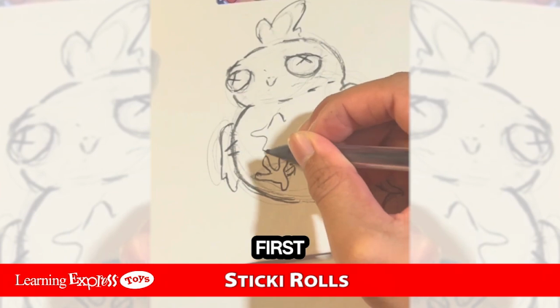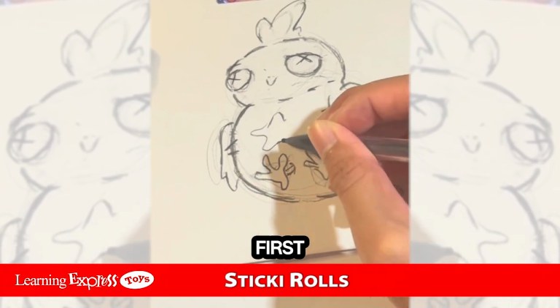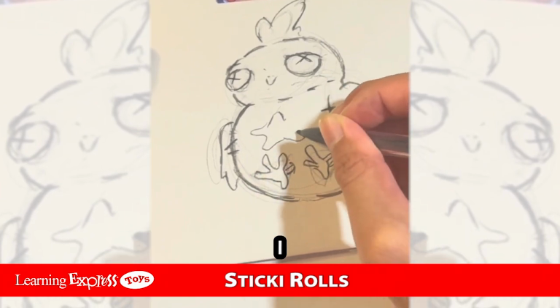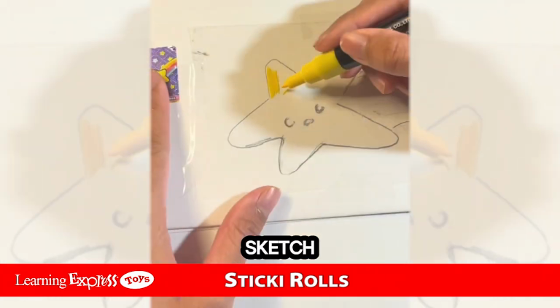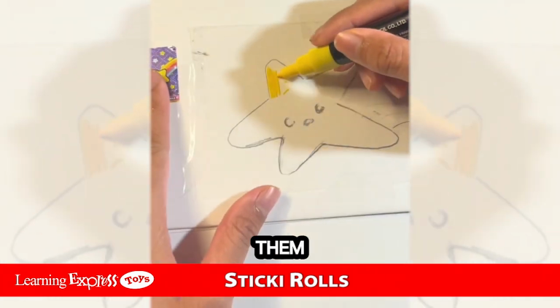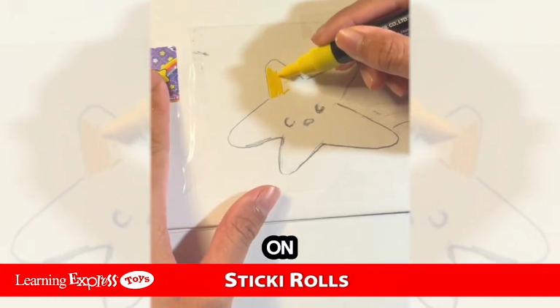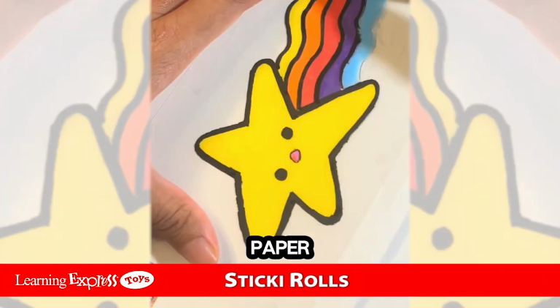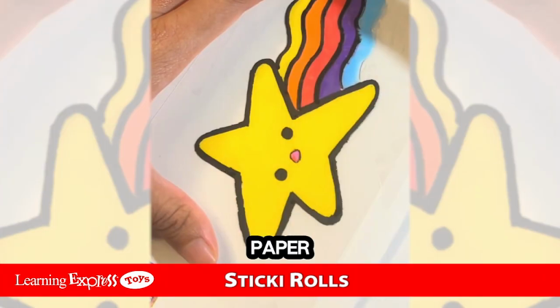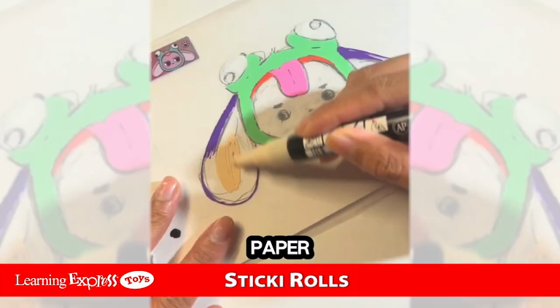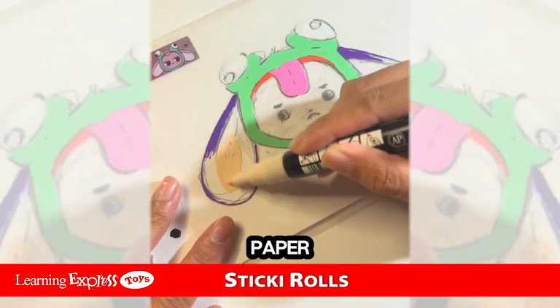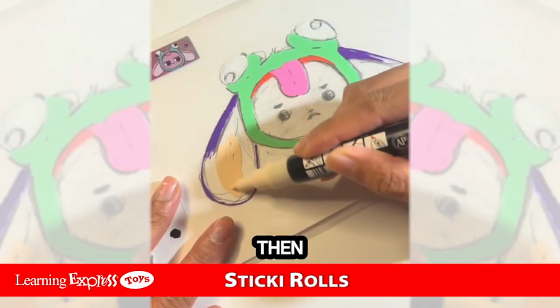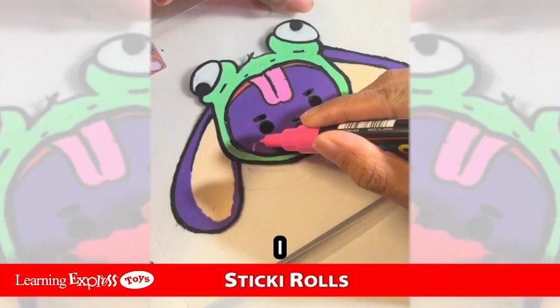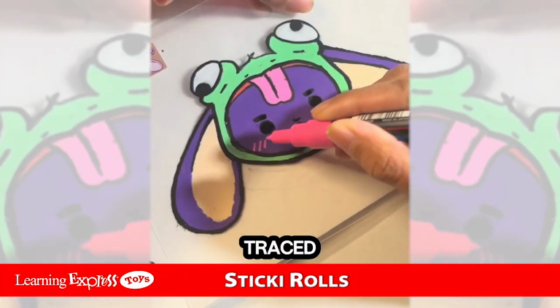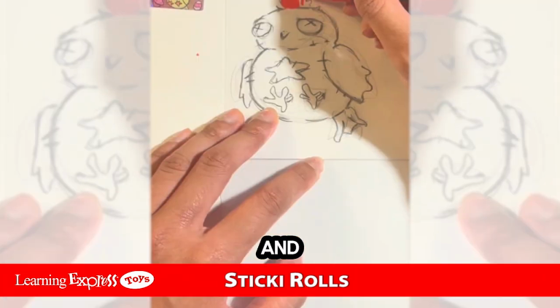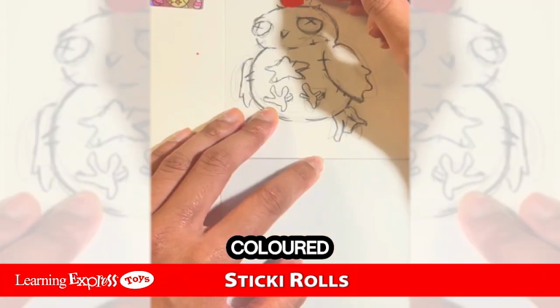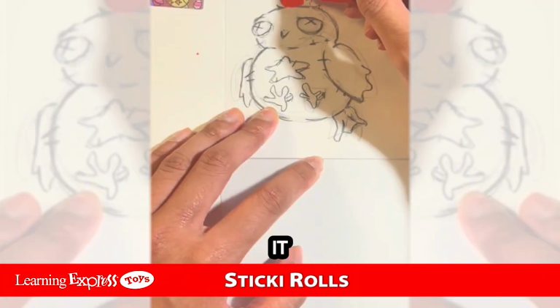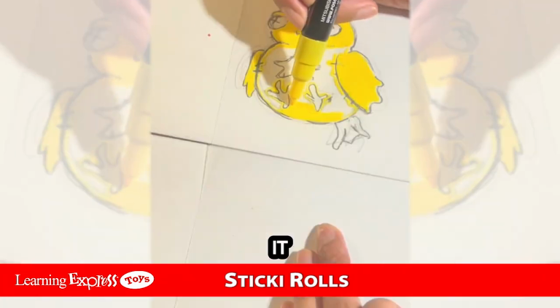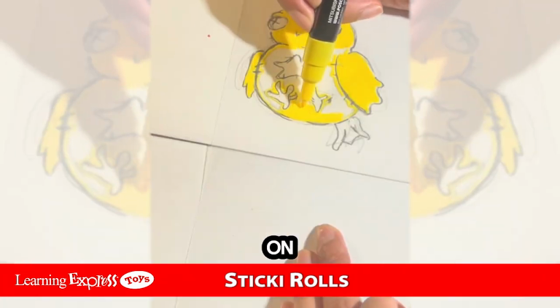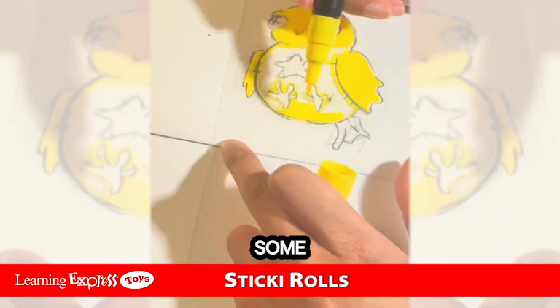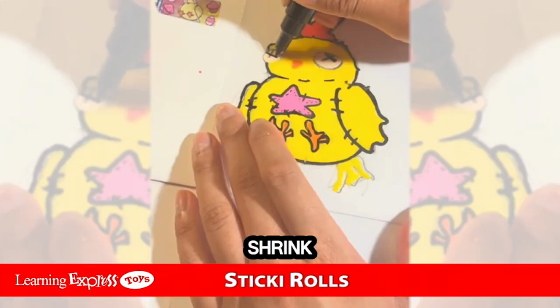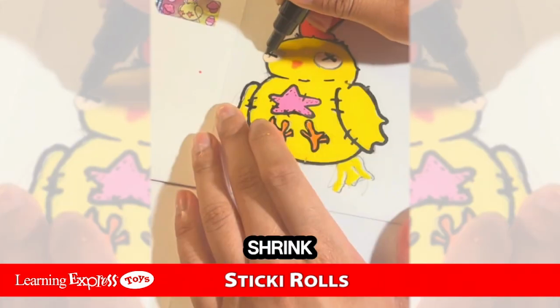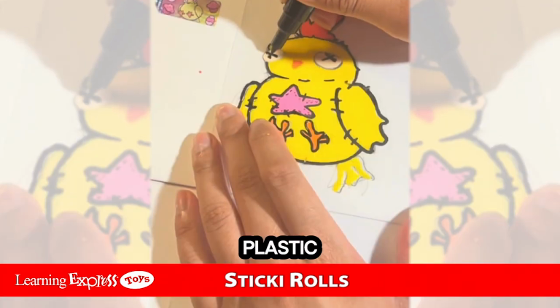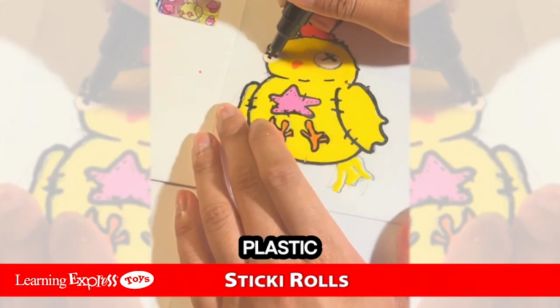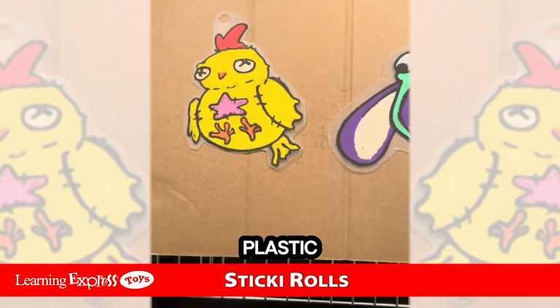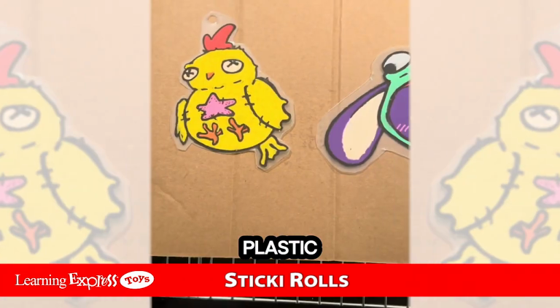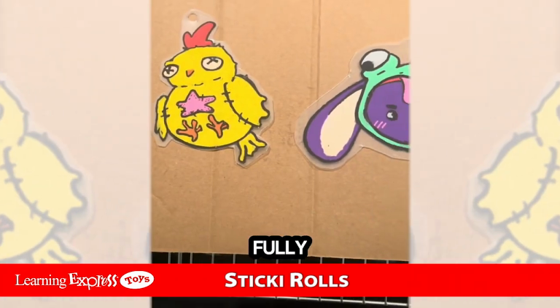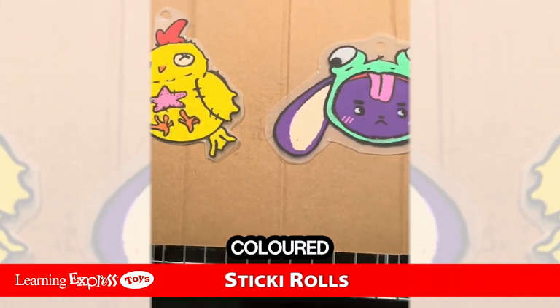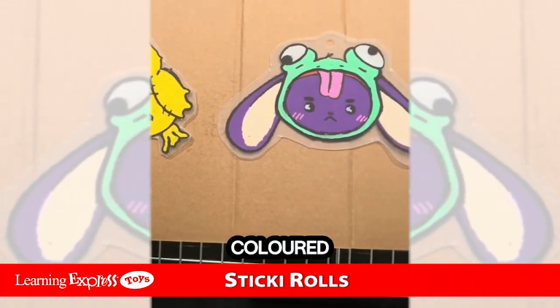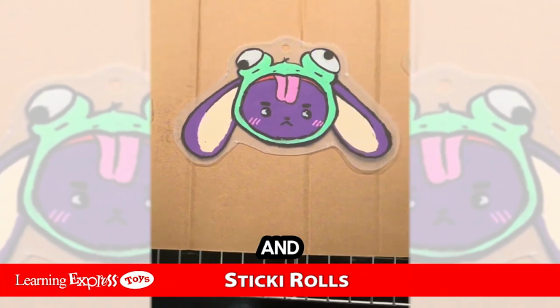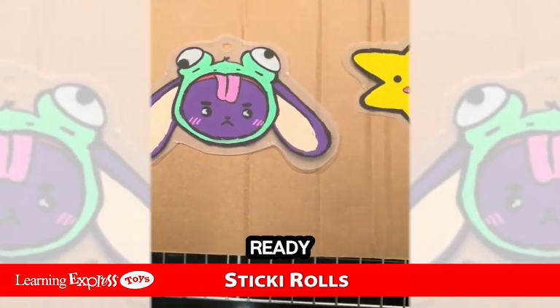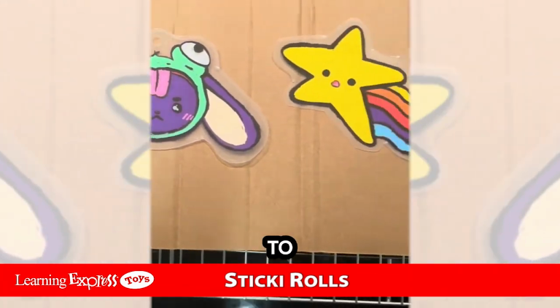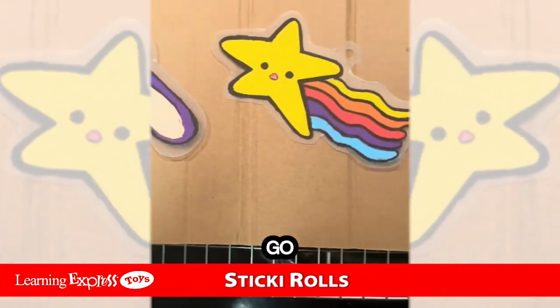First I sketched them out on paper, then I traced and colored it on some shrink plastic. Fully colored and ready to go.